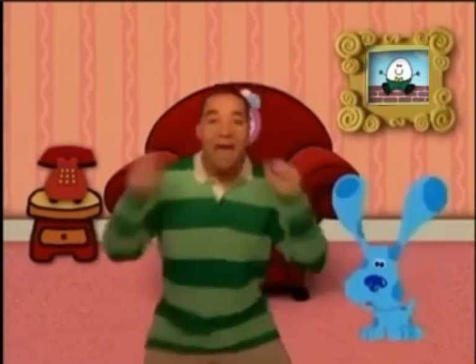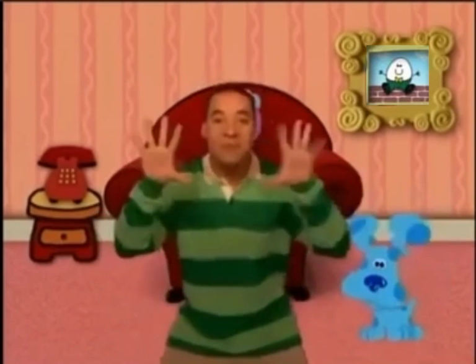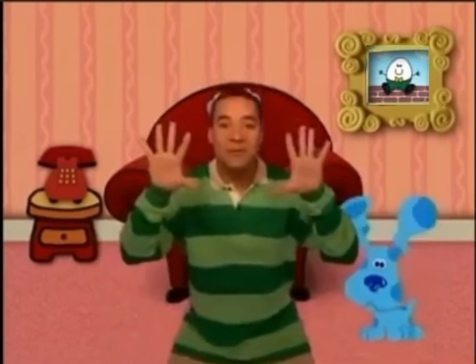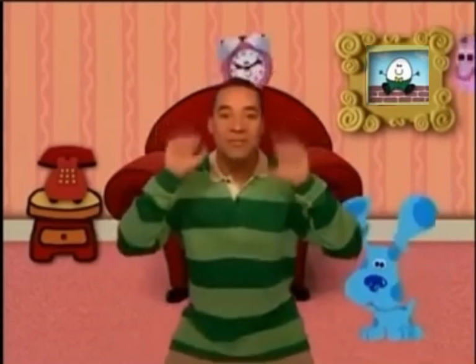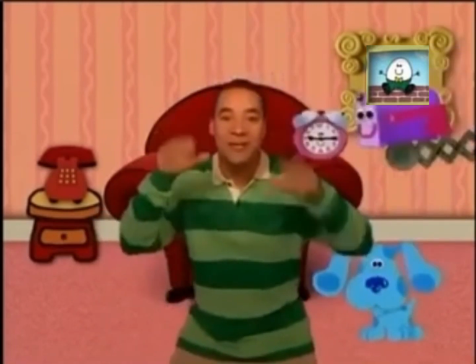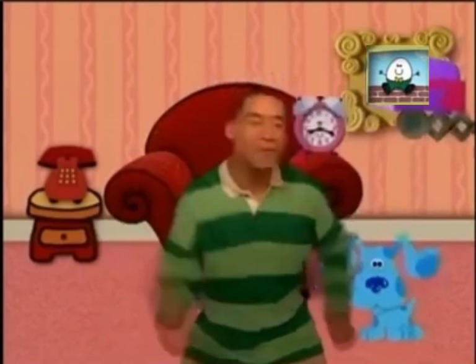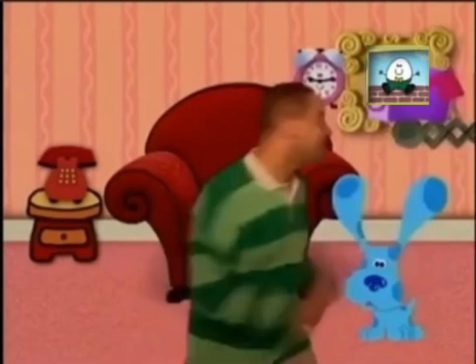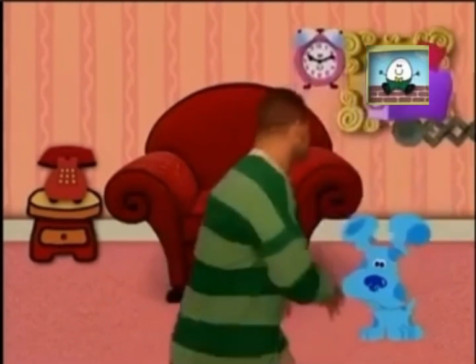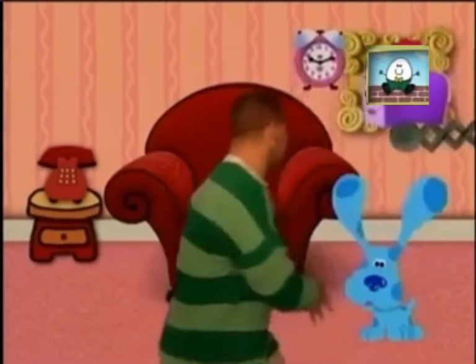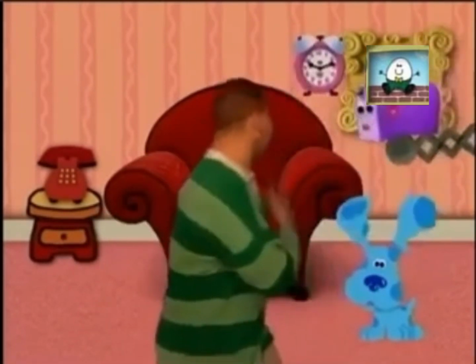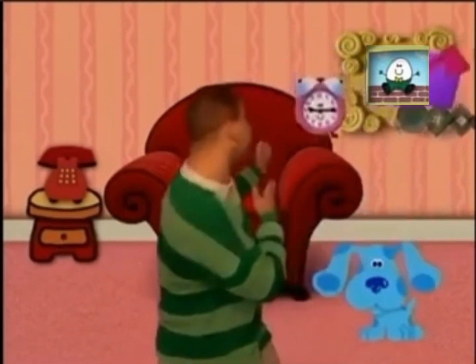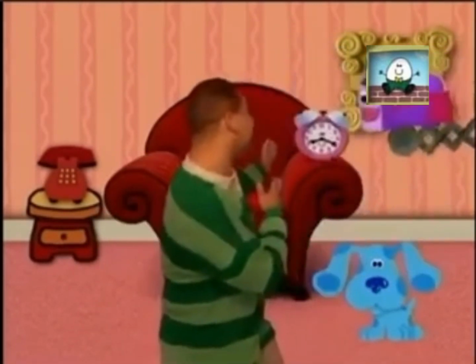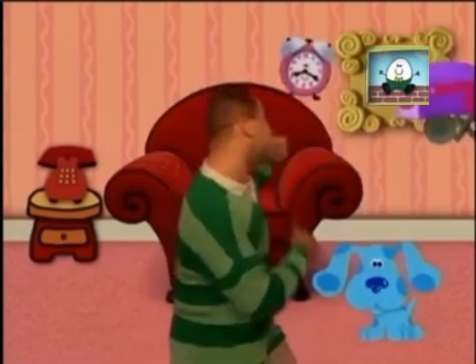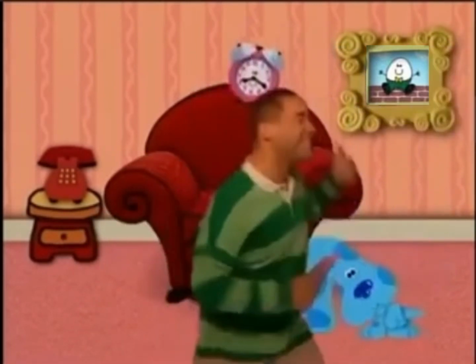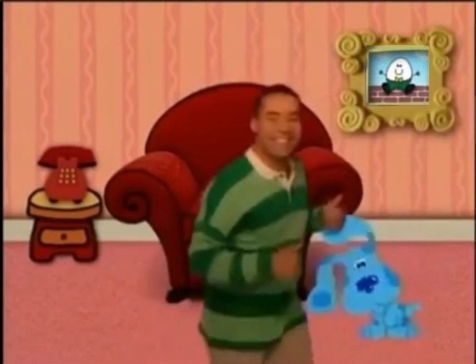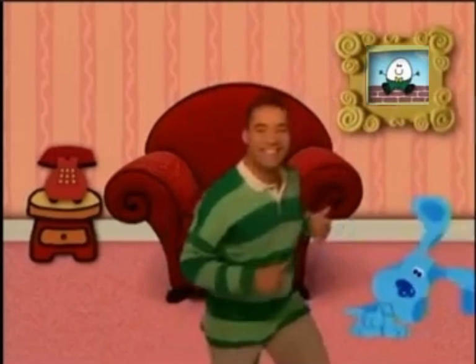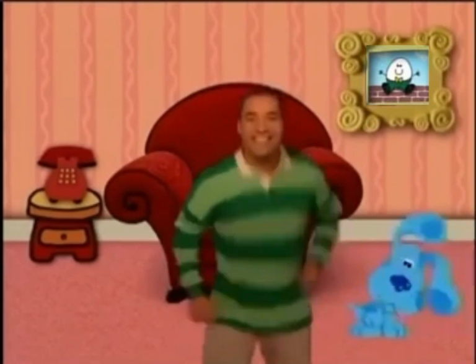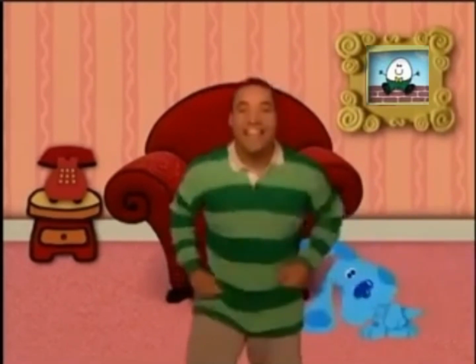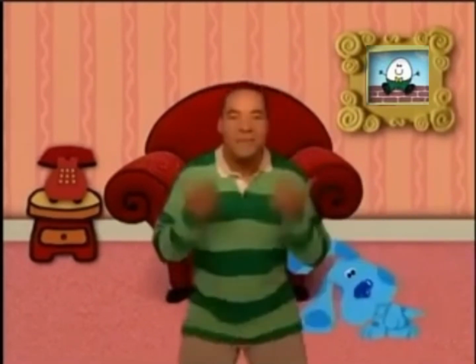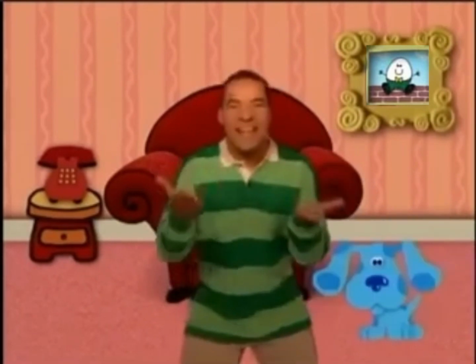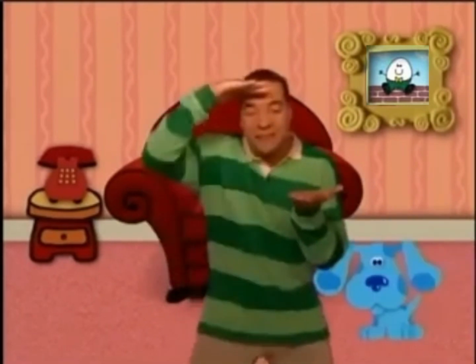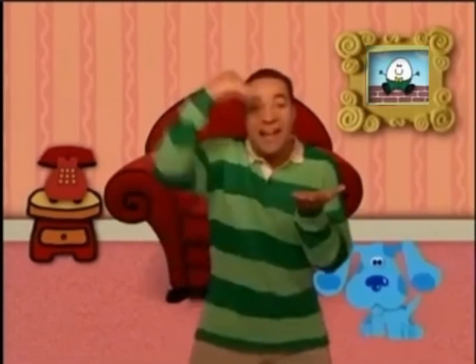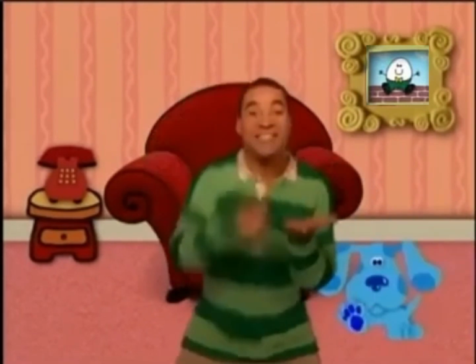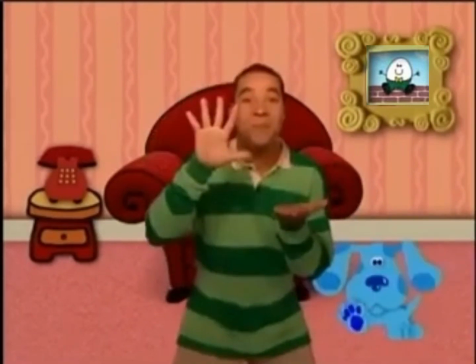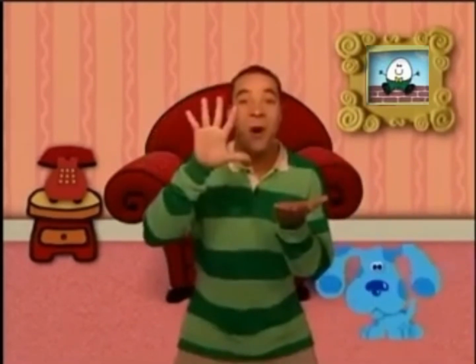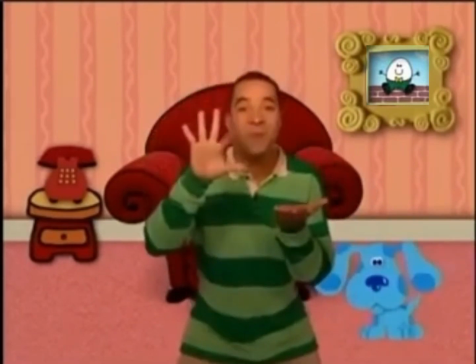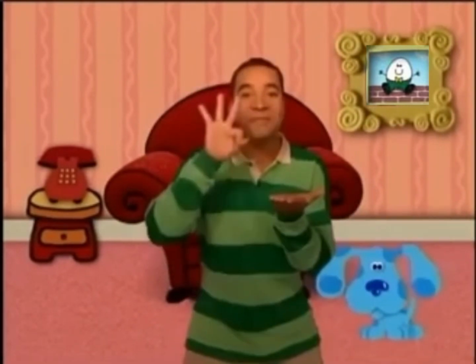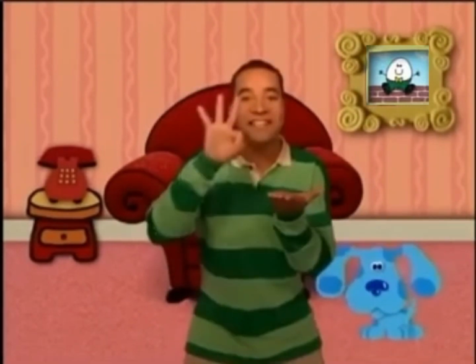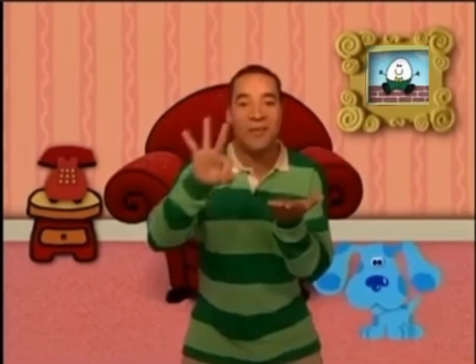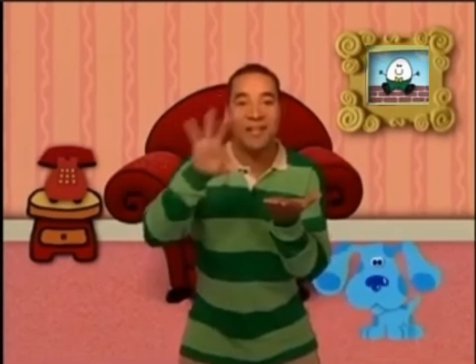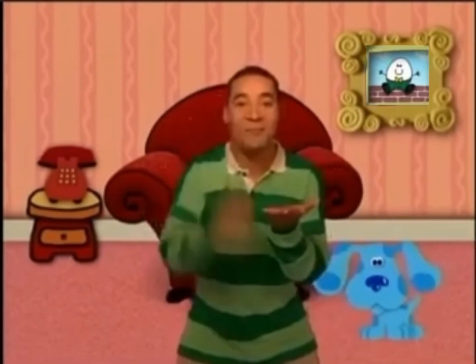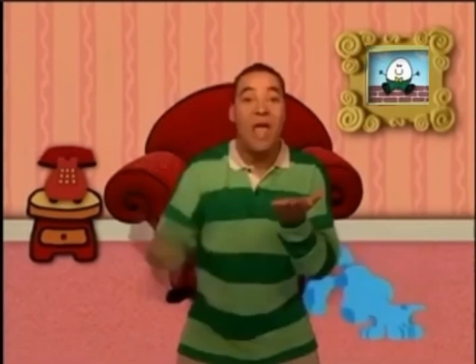Blue's clue. We've got to find another paw print. That's the third clue. We put it in a notebook, and now what do we do? Blue's clue.